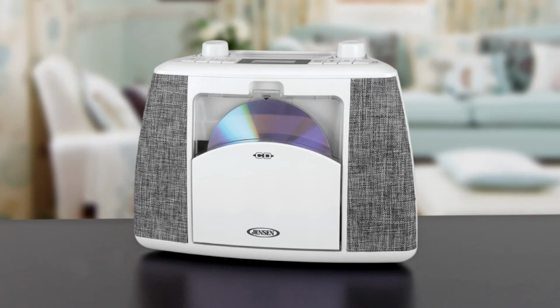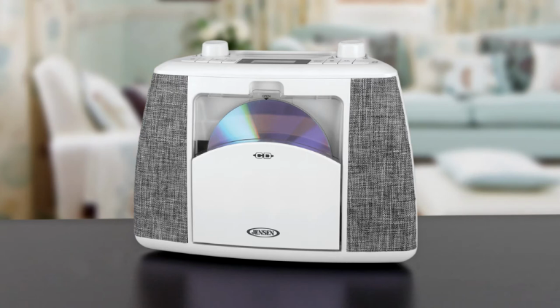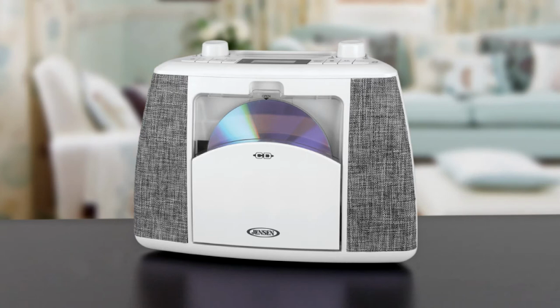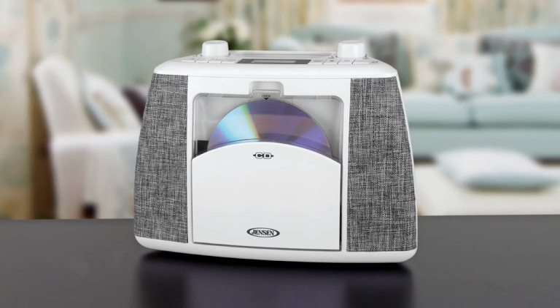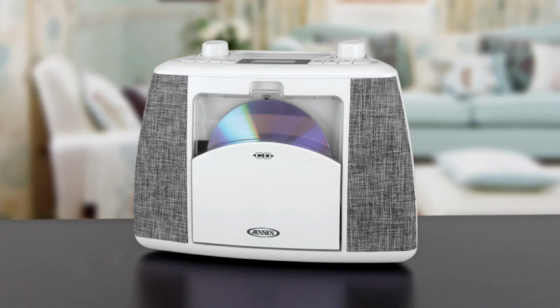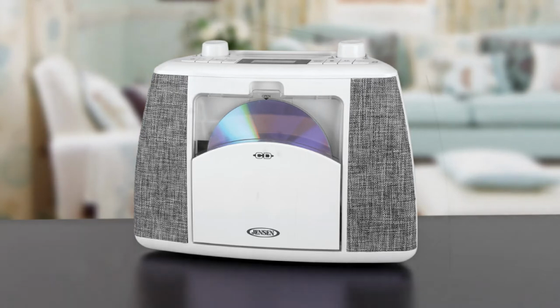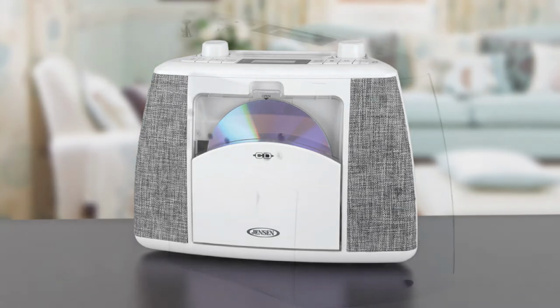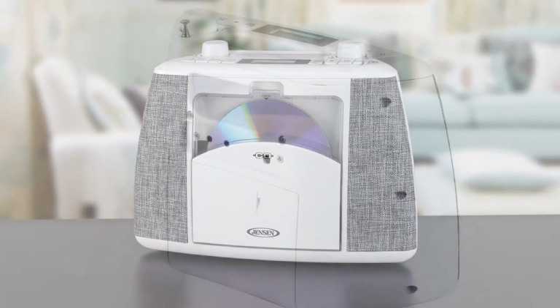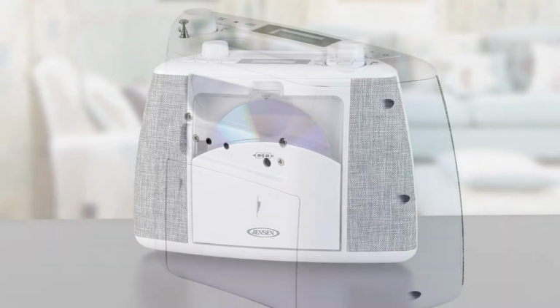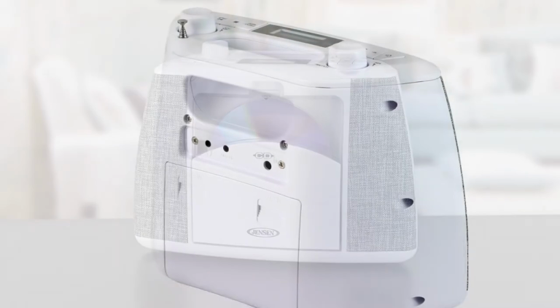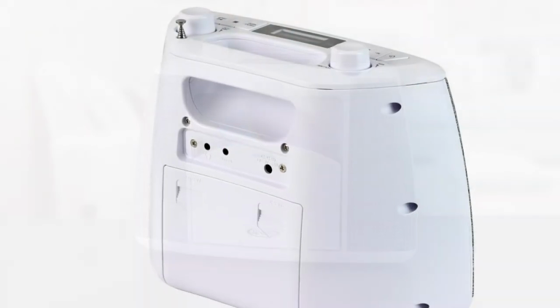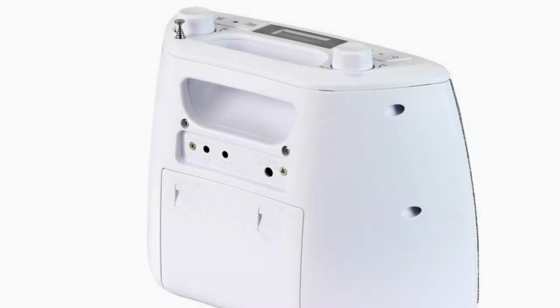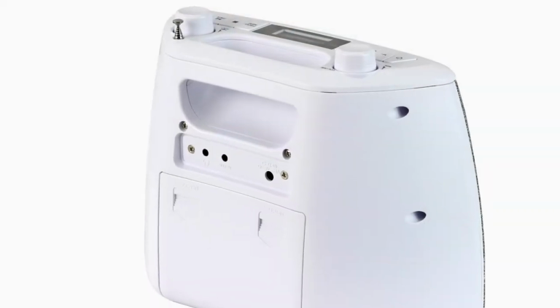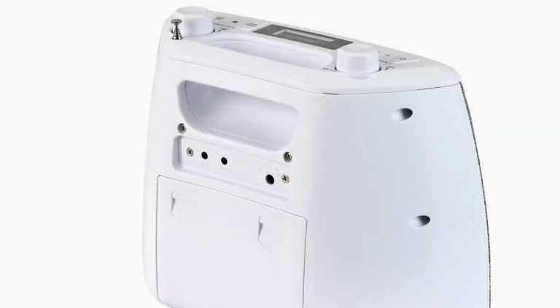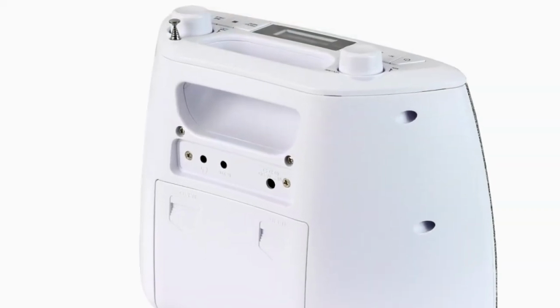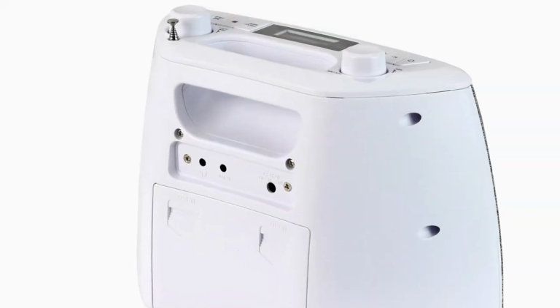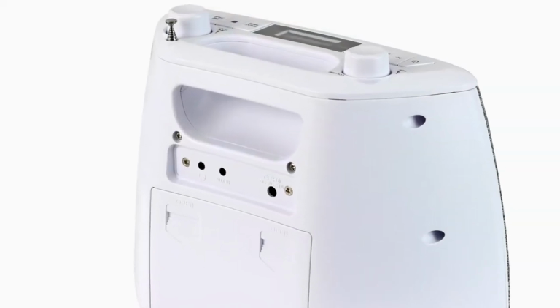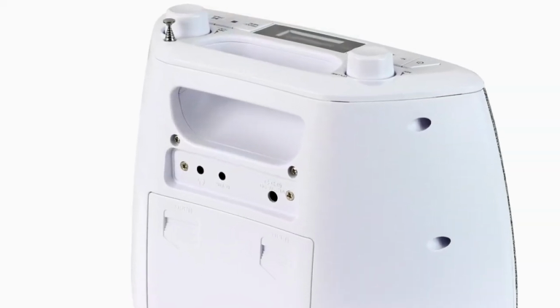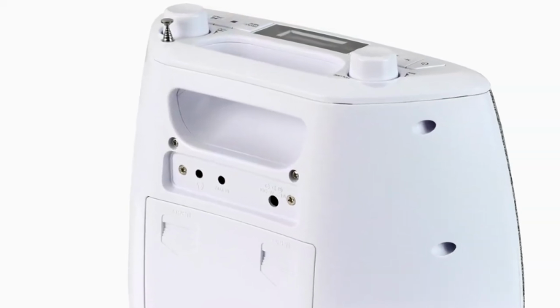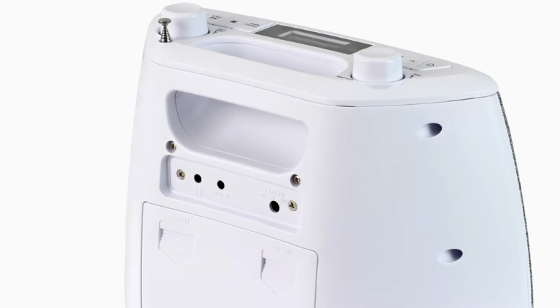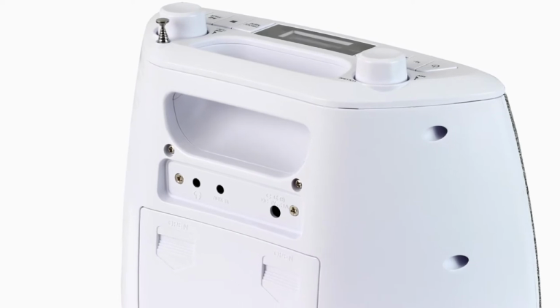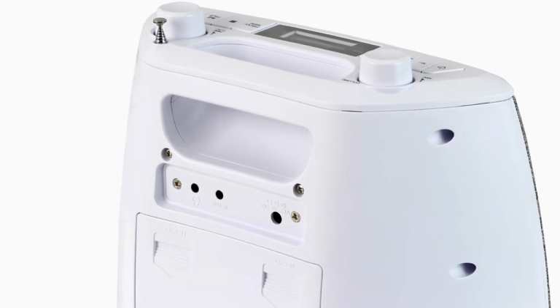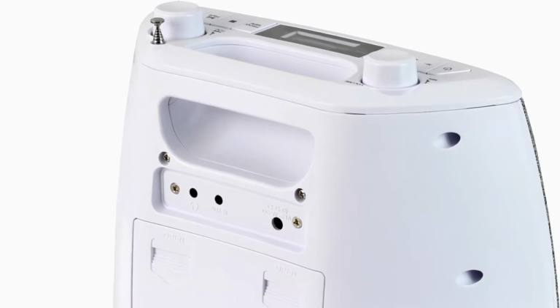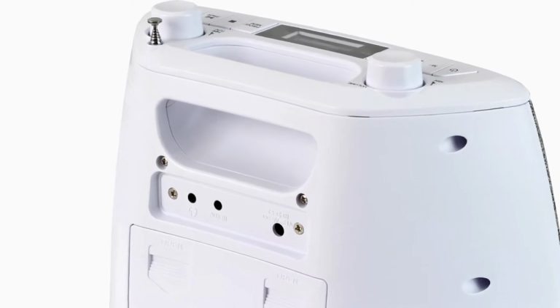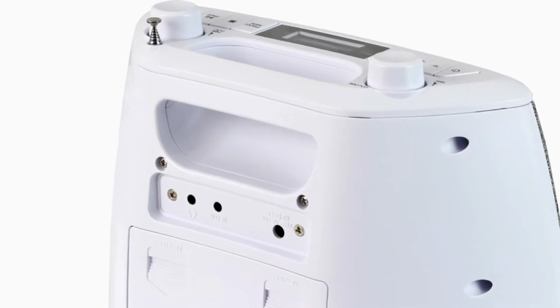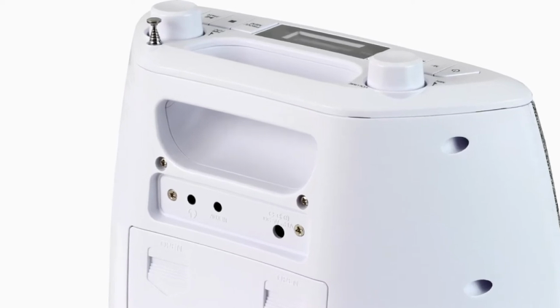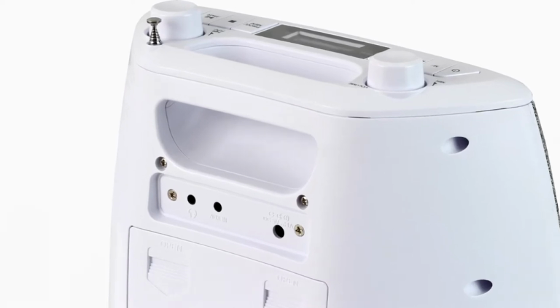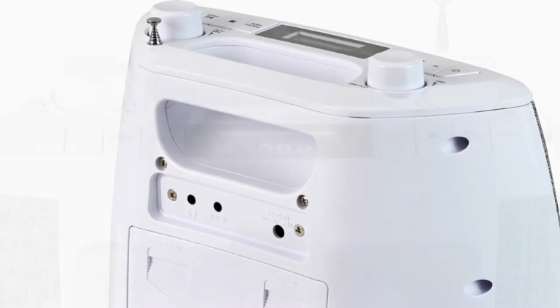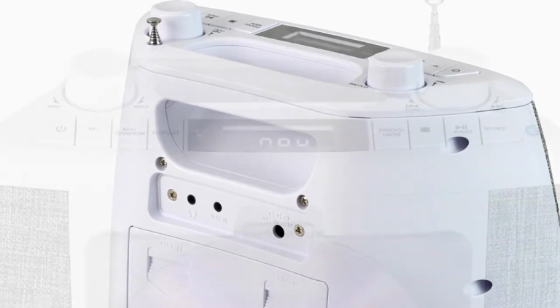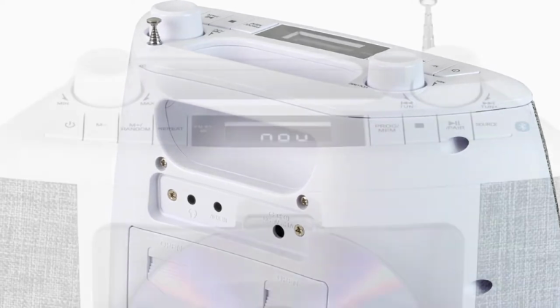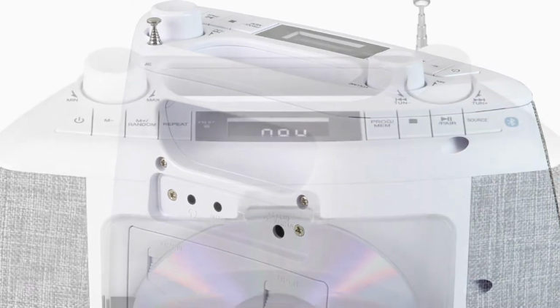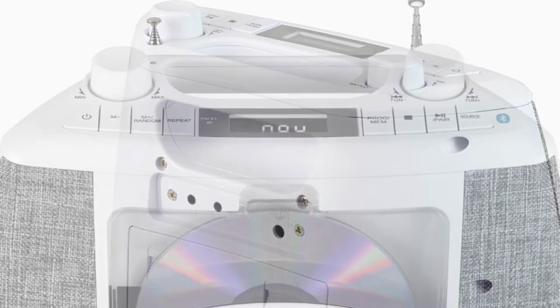The unit operates on either AC power or batteries and includes a convenient built-in carrying handle so you can take it anywhere without missing a beat.